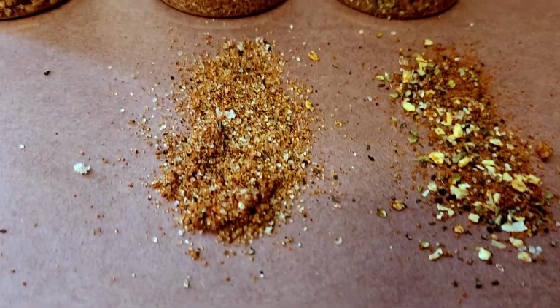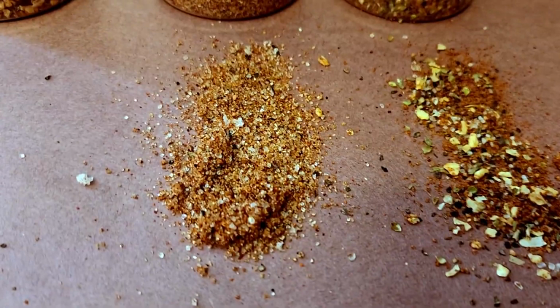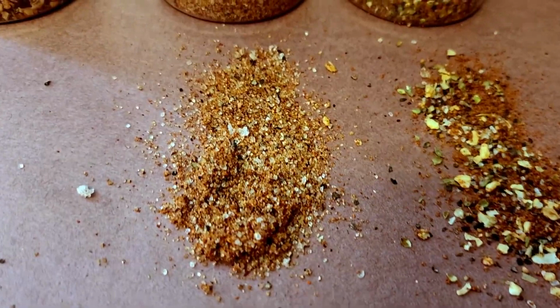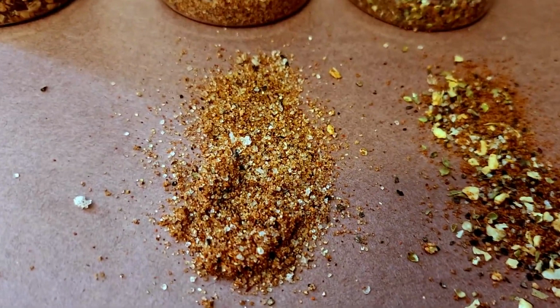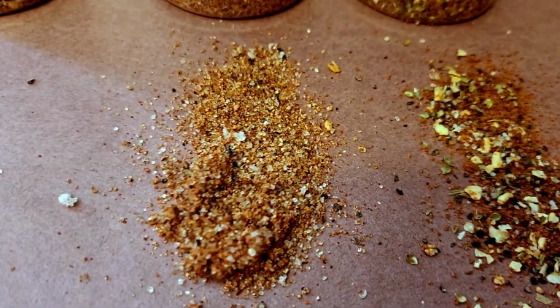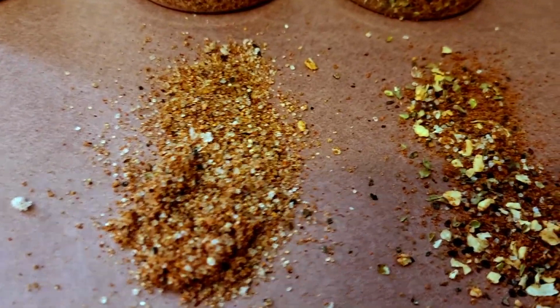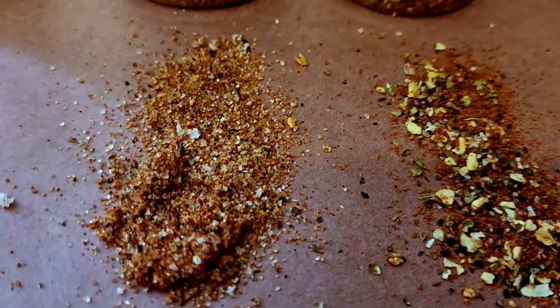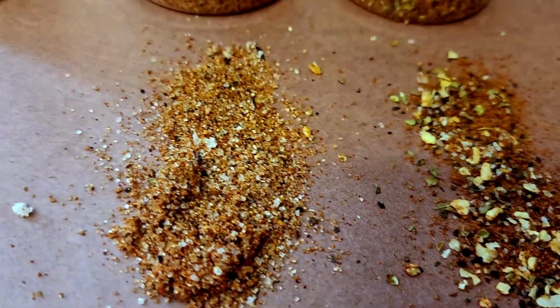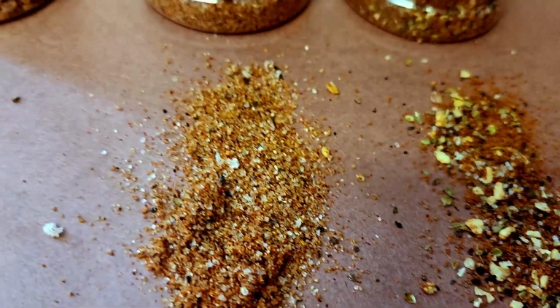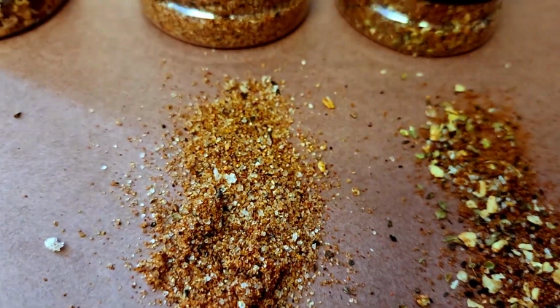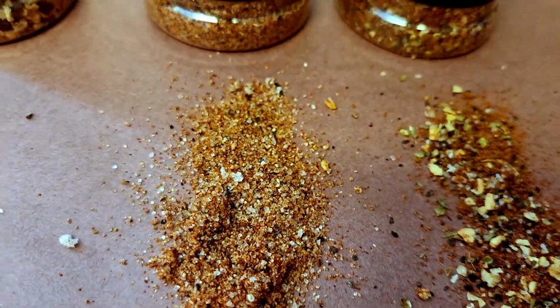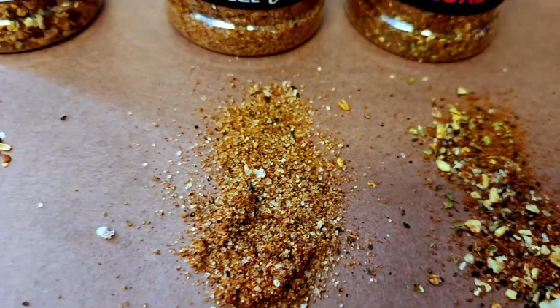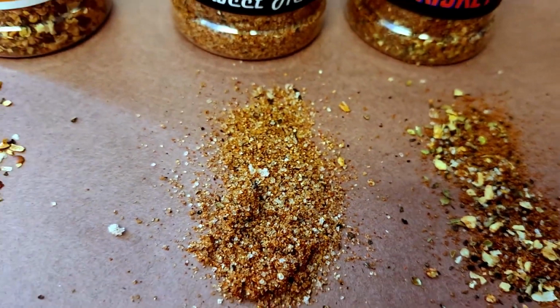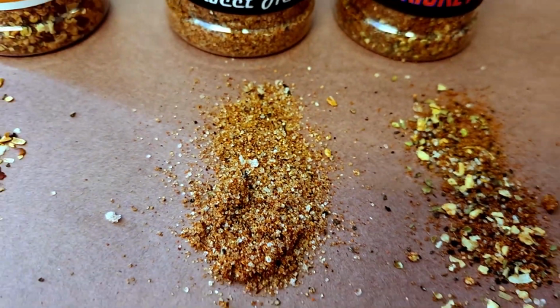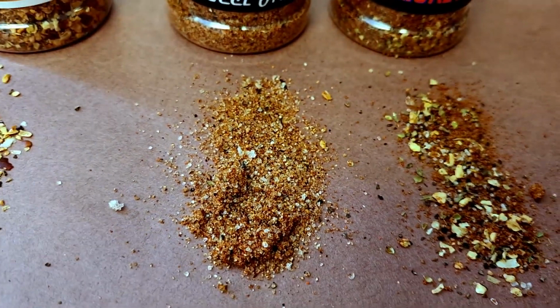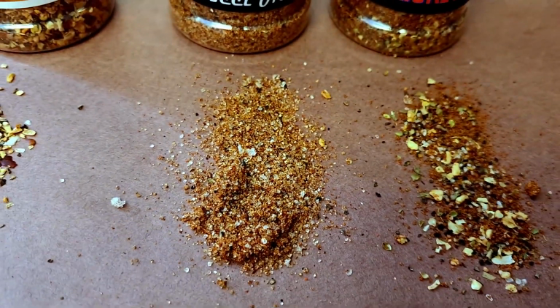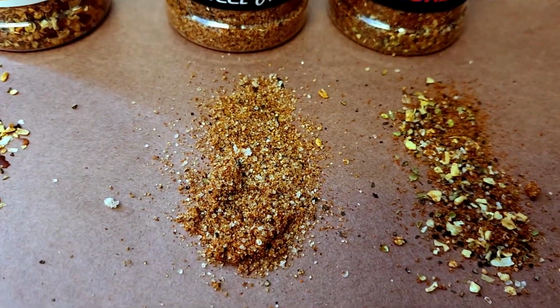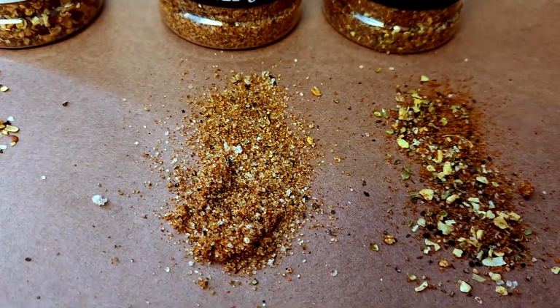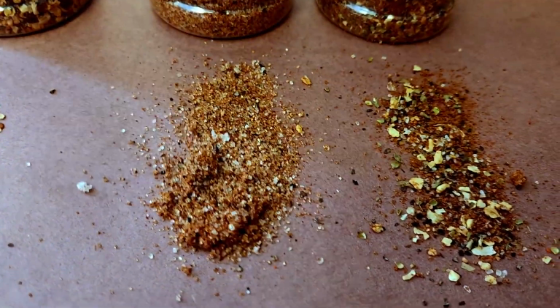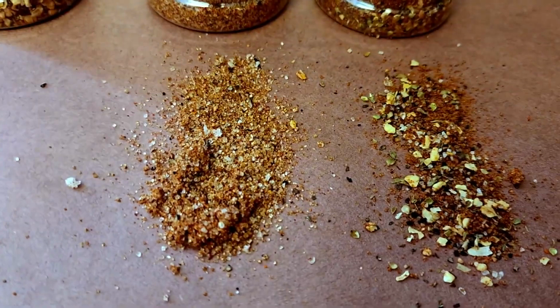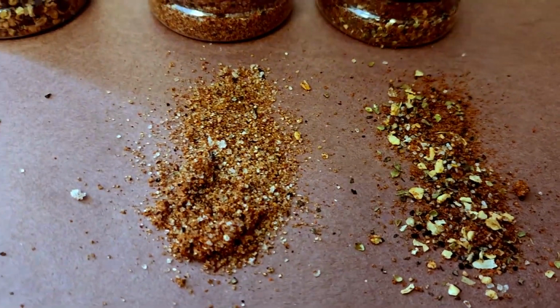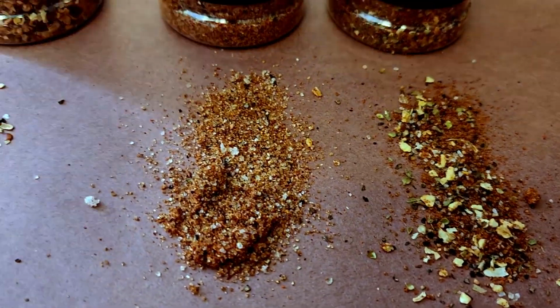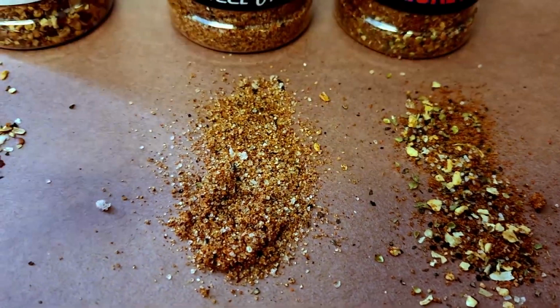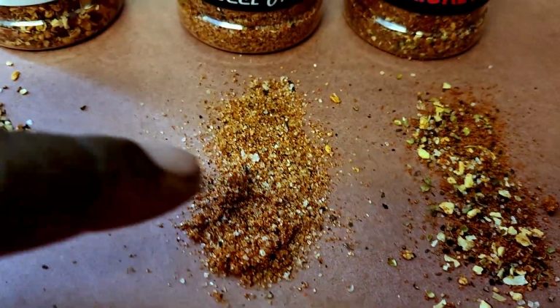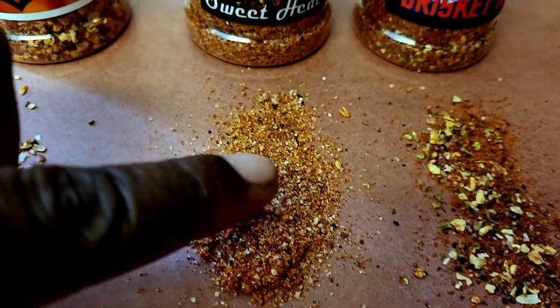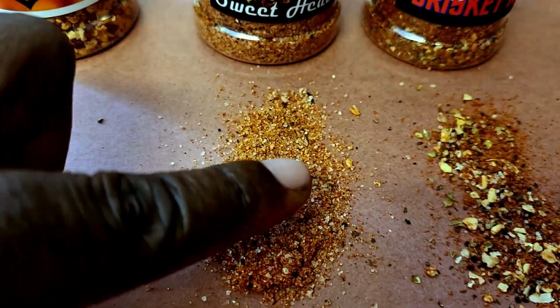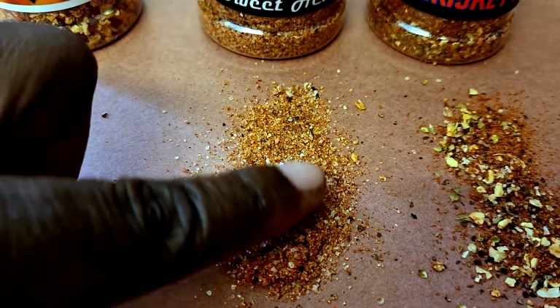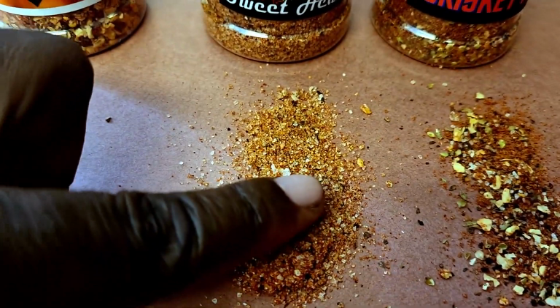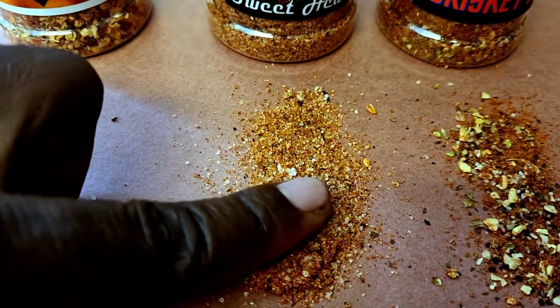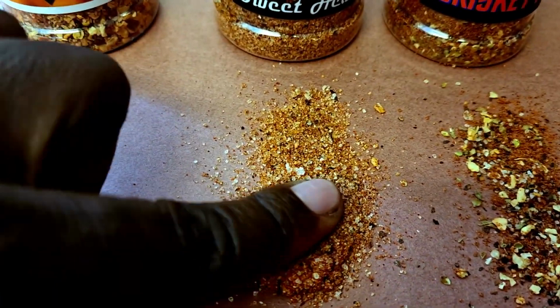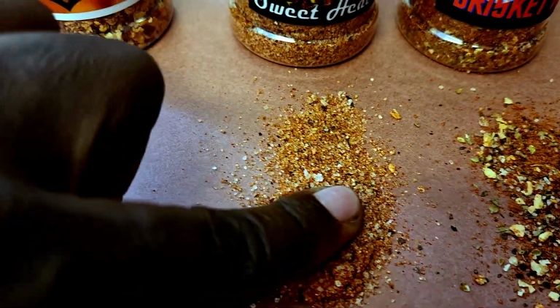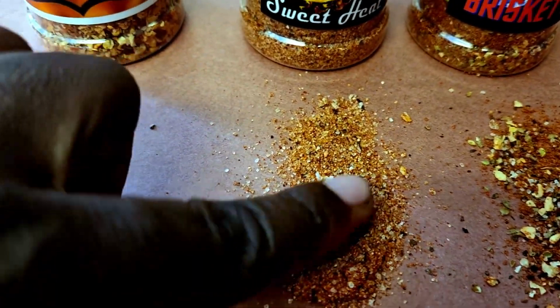Let's go on to the next one, which is going to be the Sweet Heat Rub. Beautiful color. You've got your salt, what looks like some white sugar, pepper, paprika, maybe a little bit of onion powder. Let's dive right in and see what we've got.